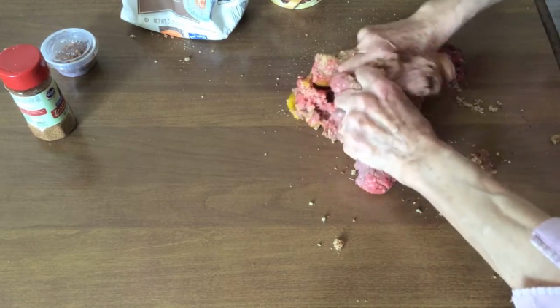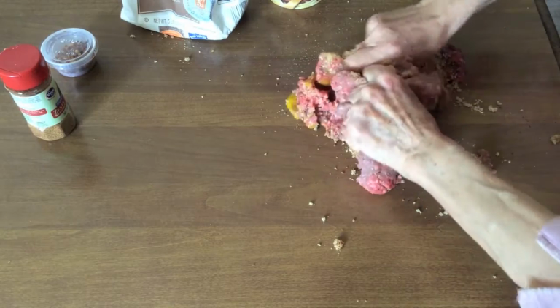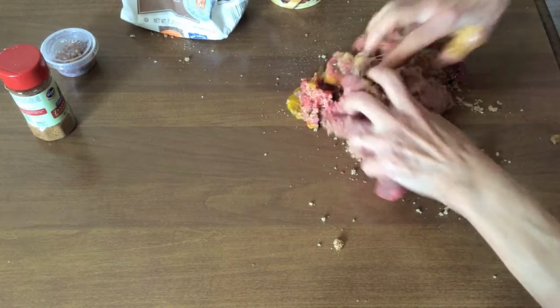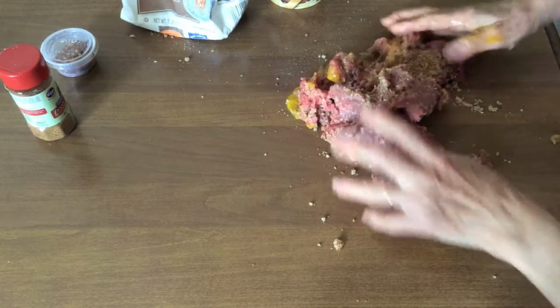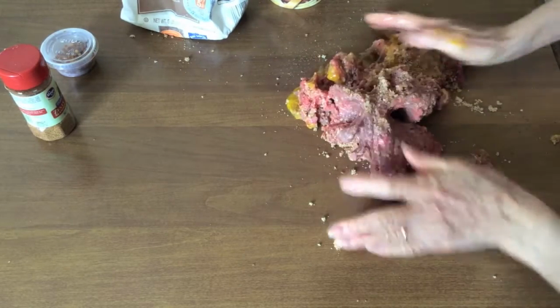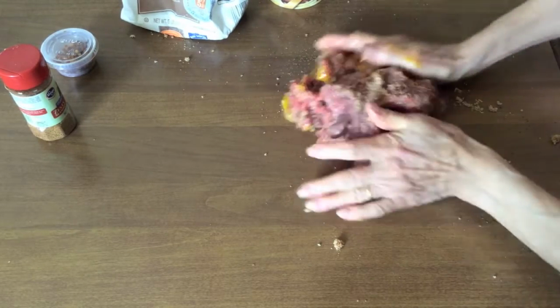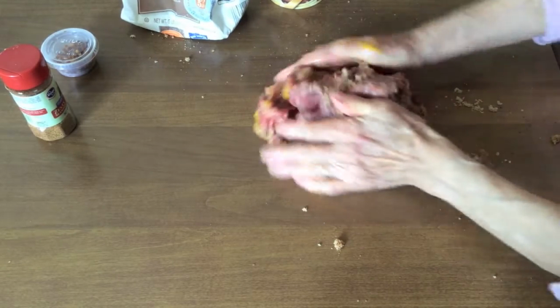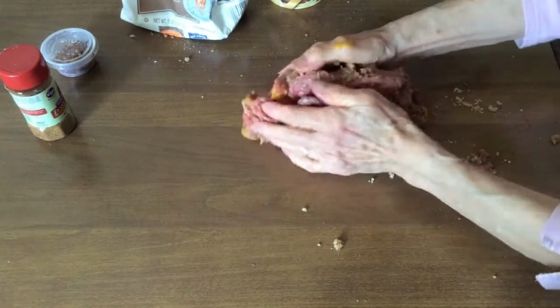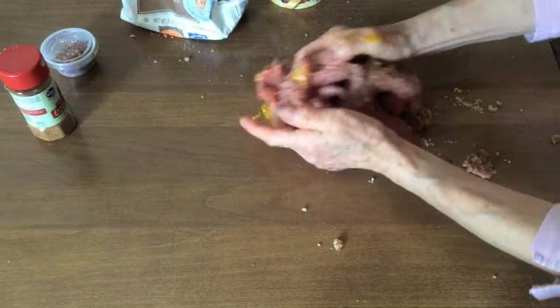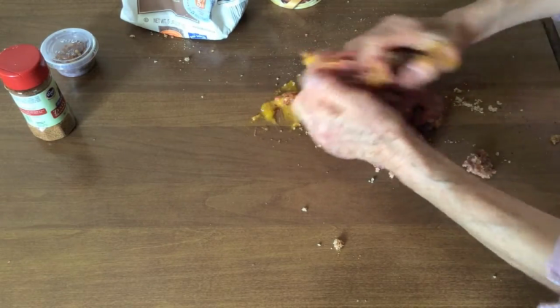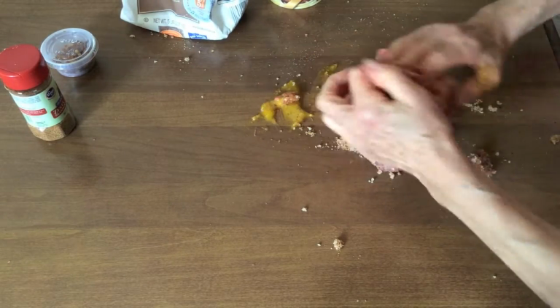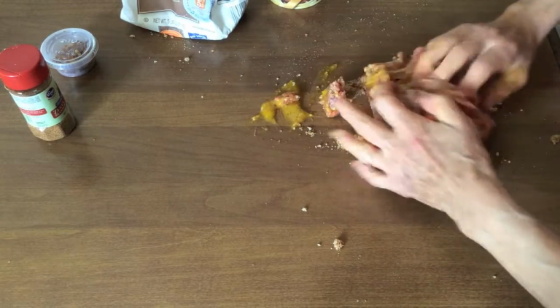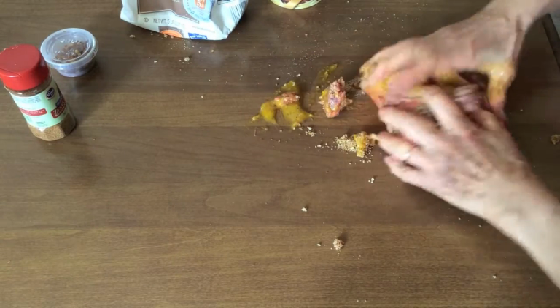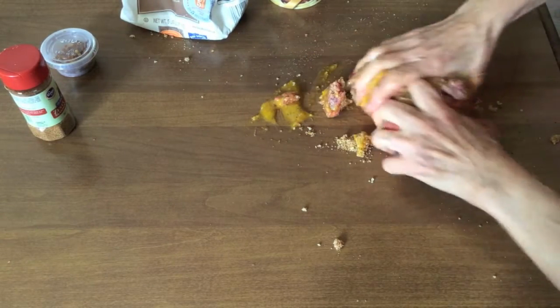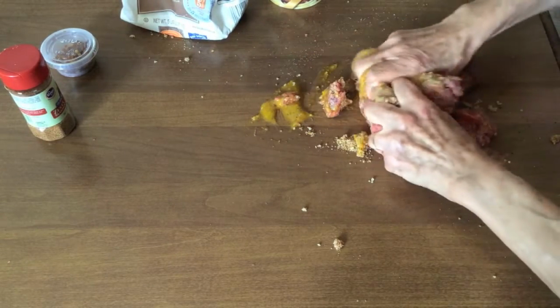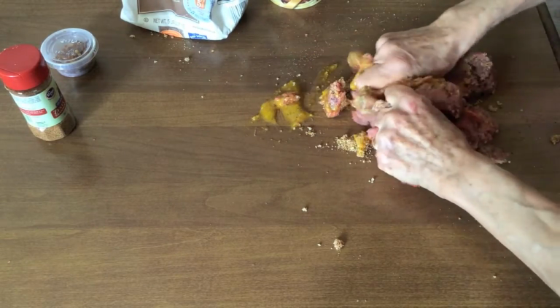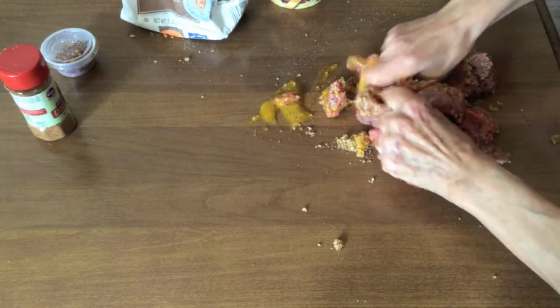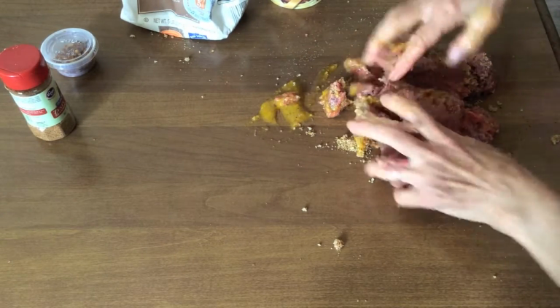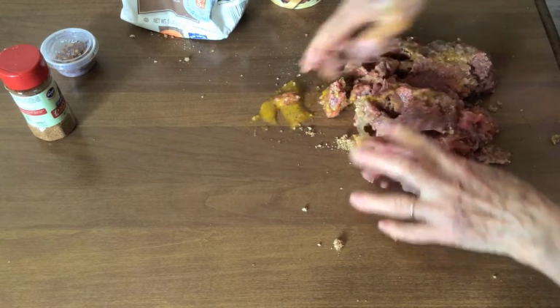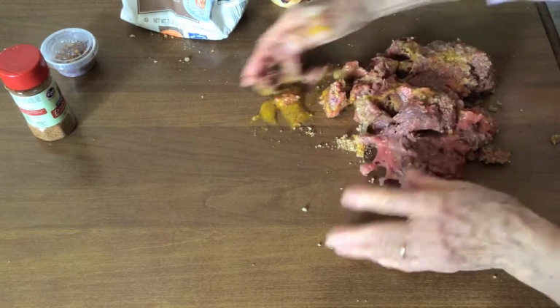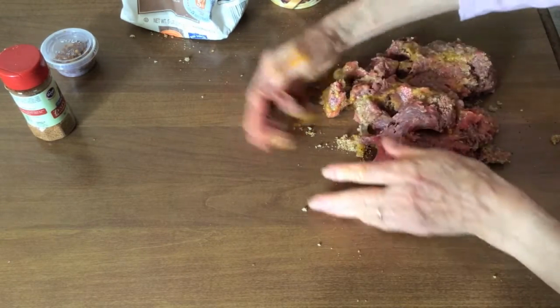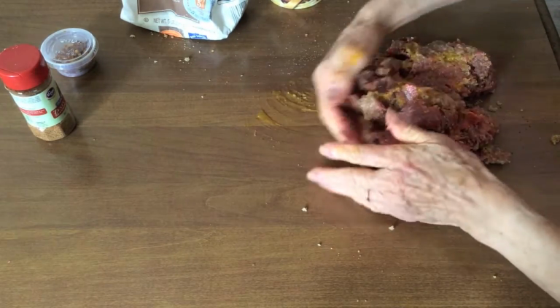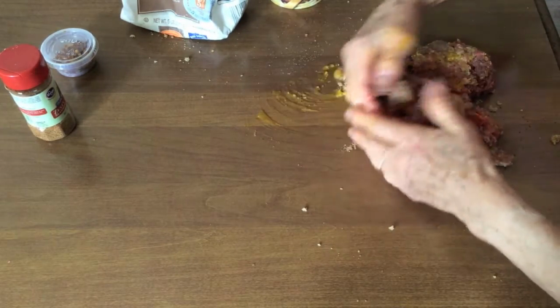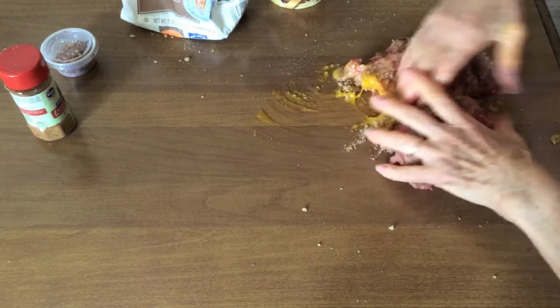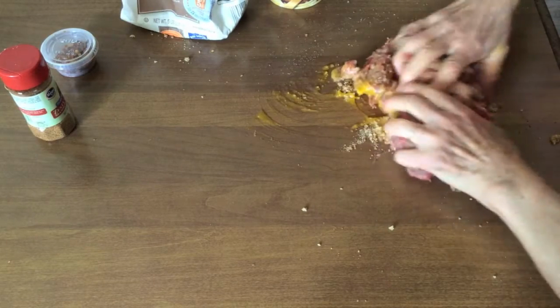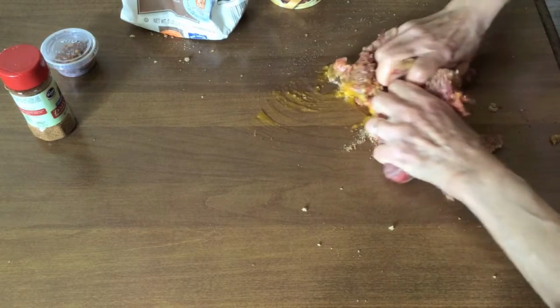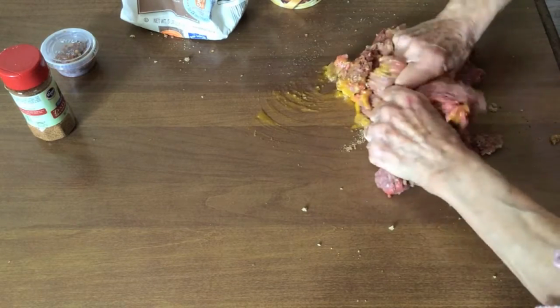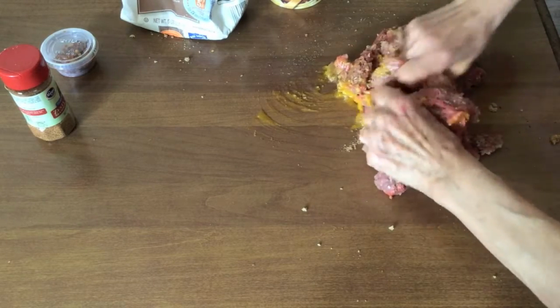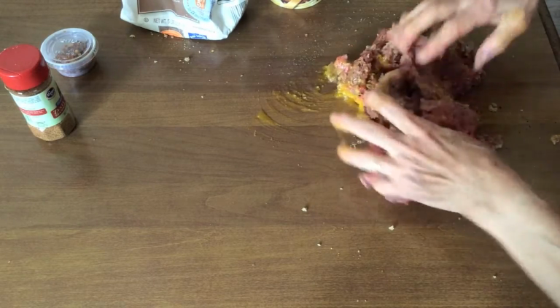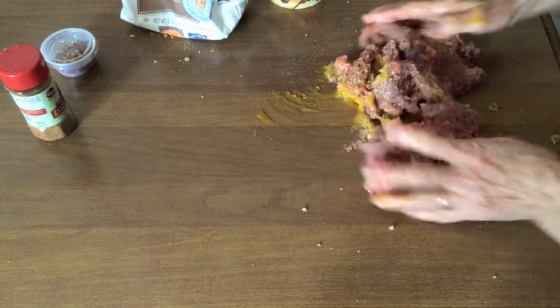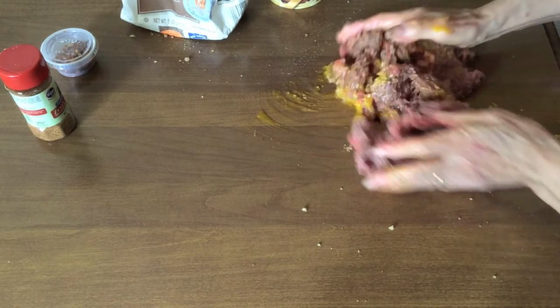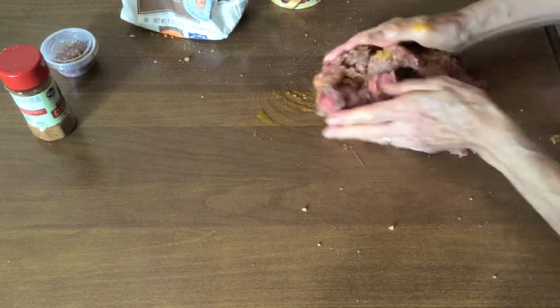Mixing all the ingredients together by hand is an old world tradition.